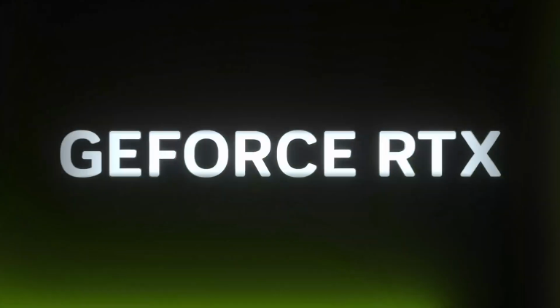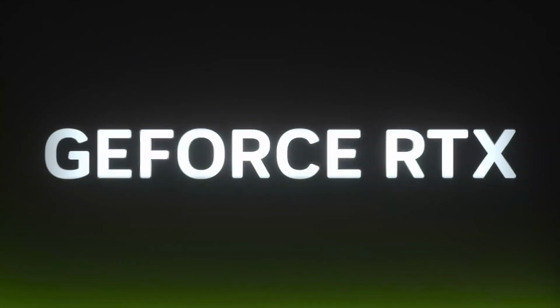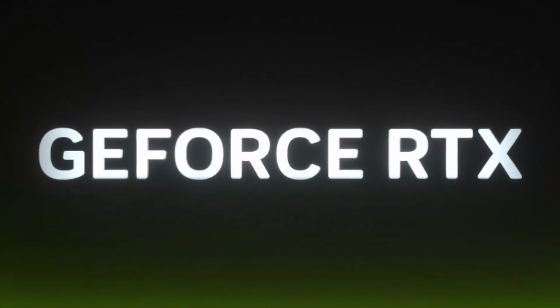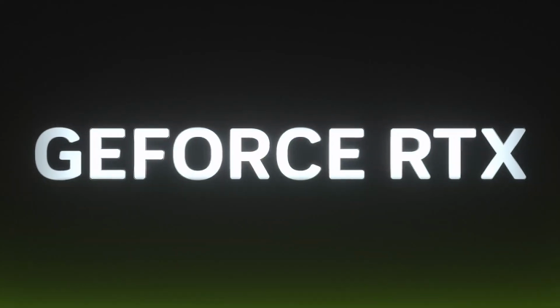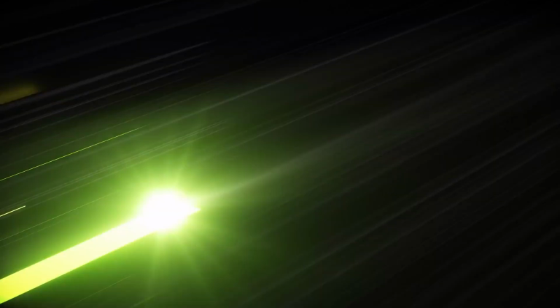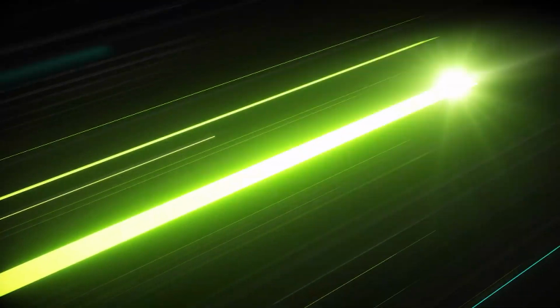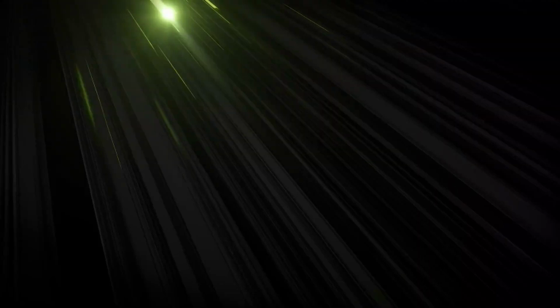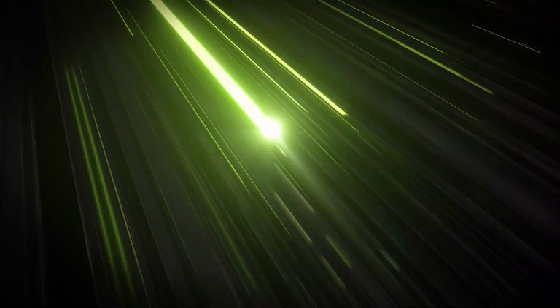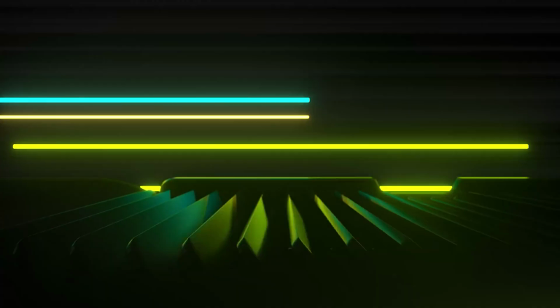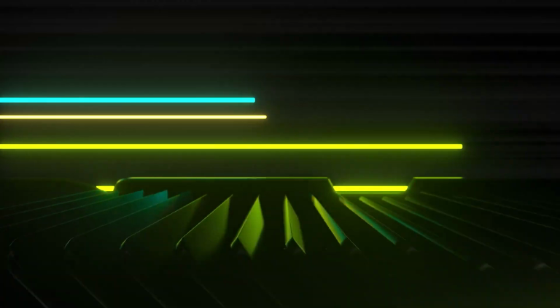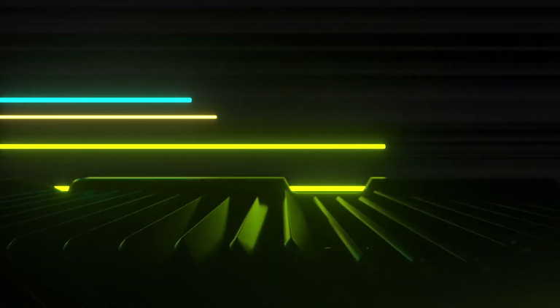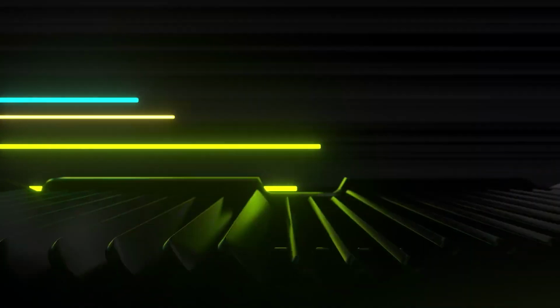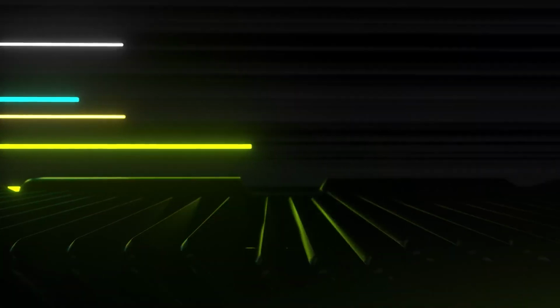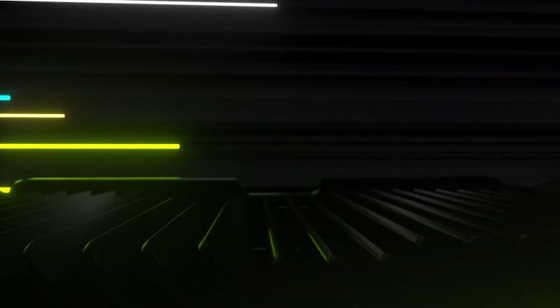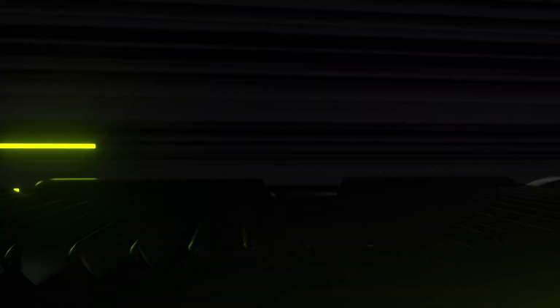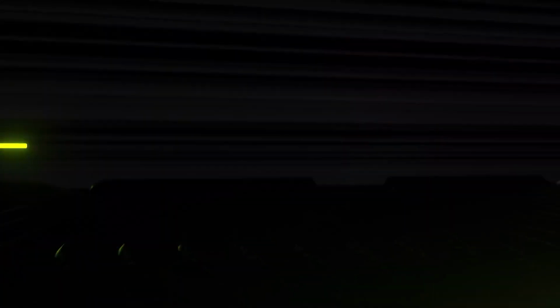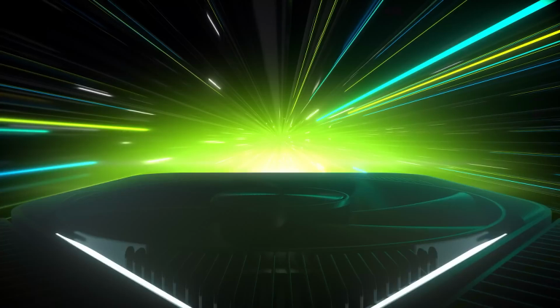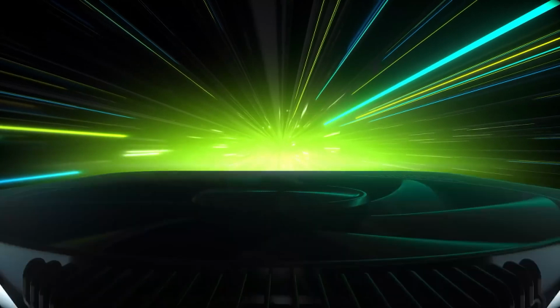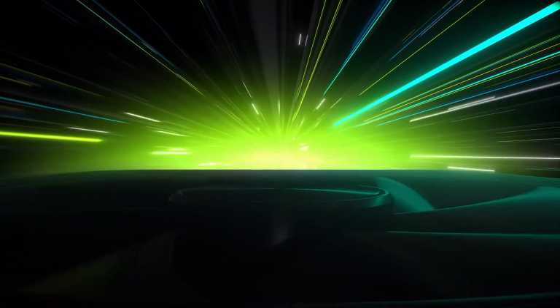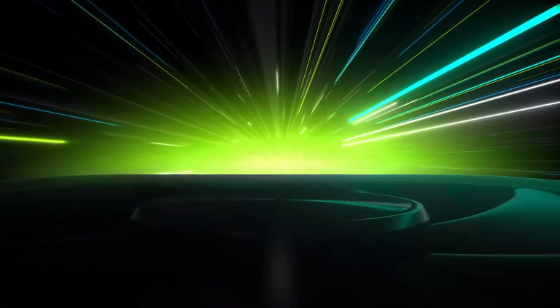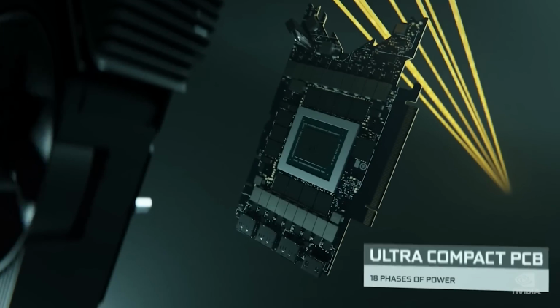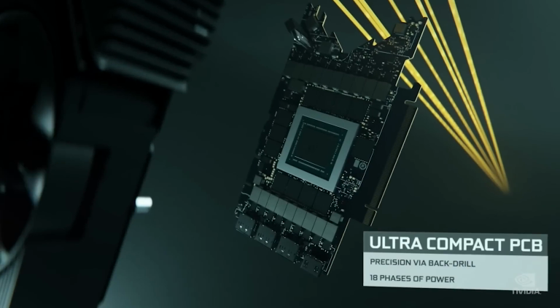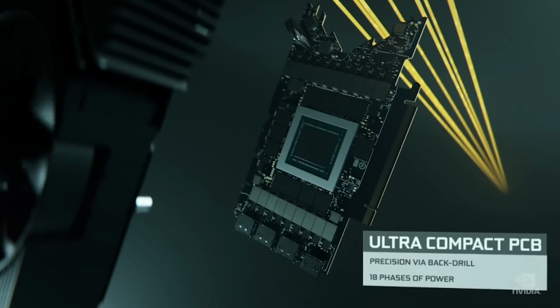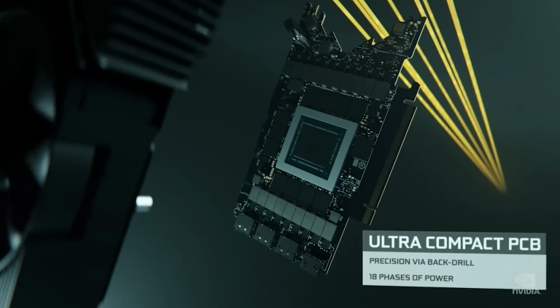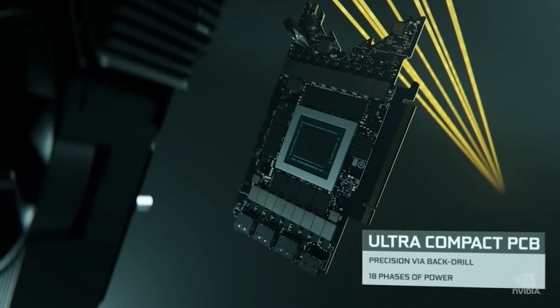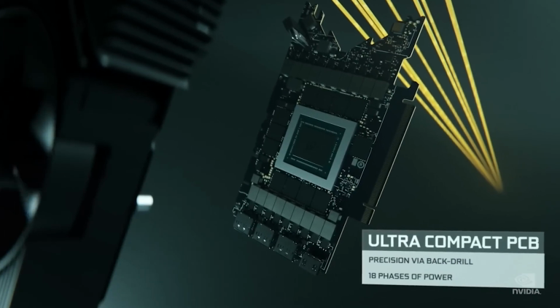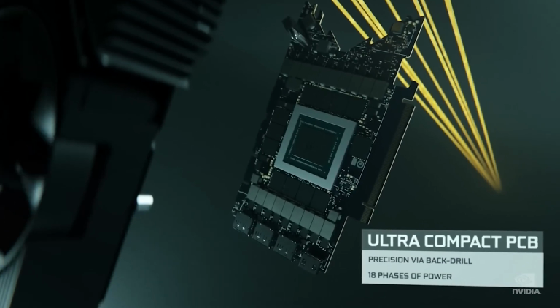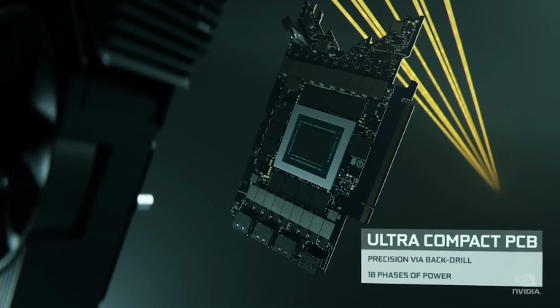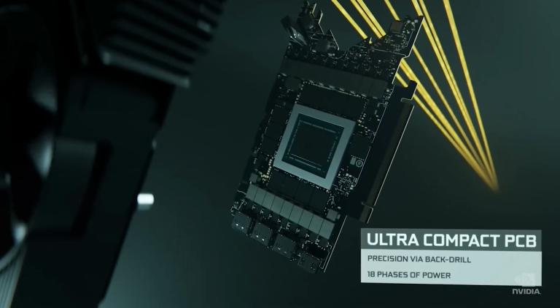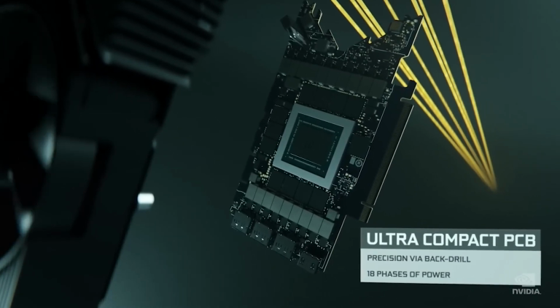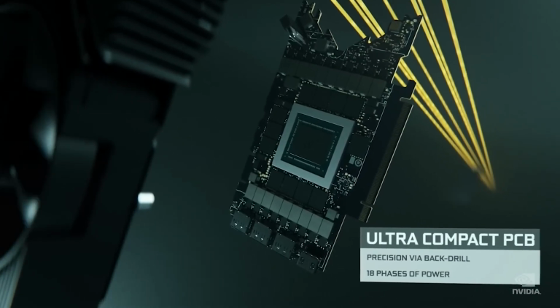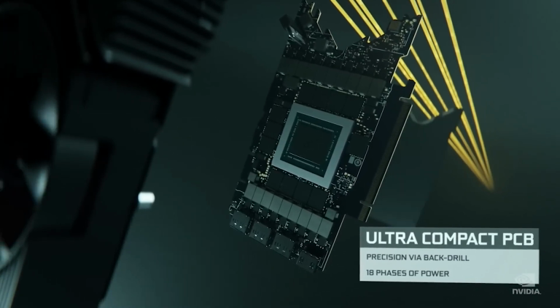We should mention that these graphics cards and their associated TDPs are preliminary and should not be considered final specs.